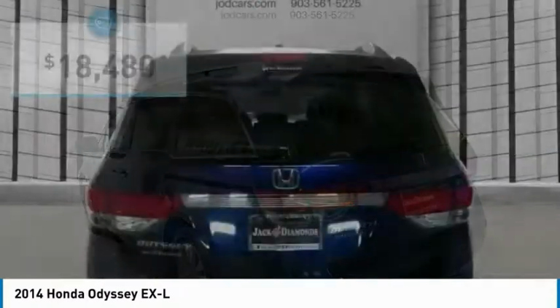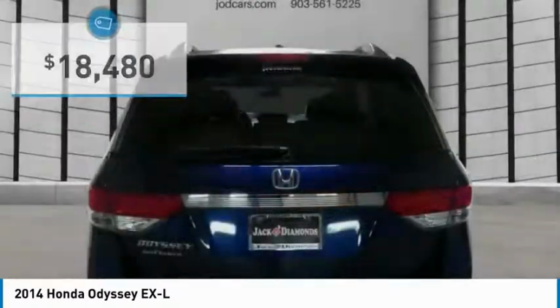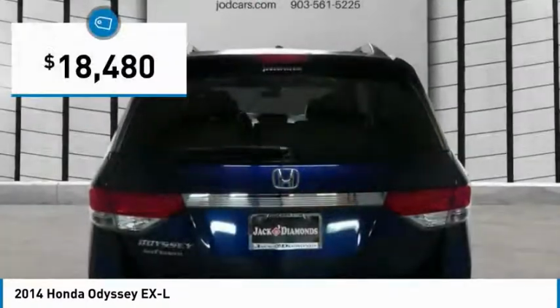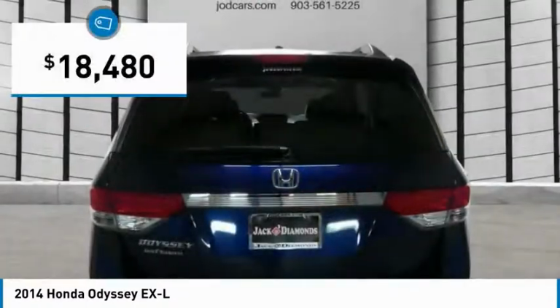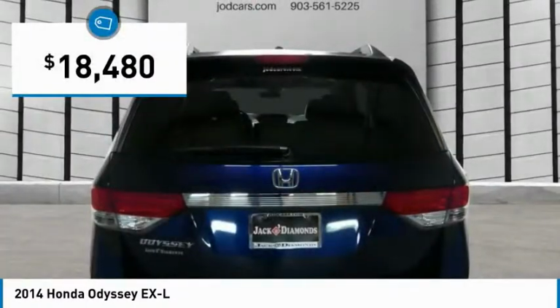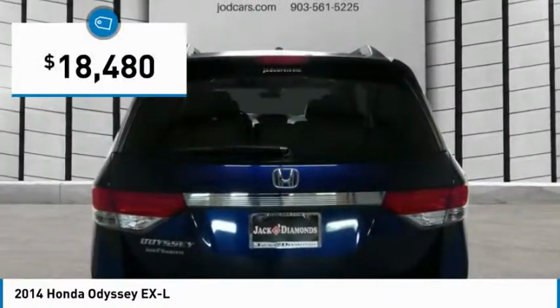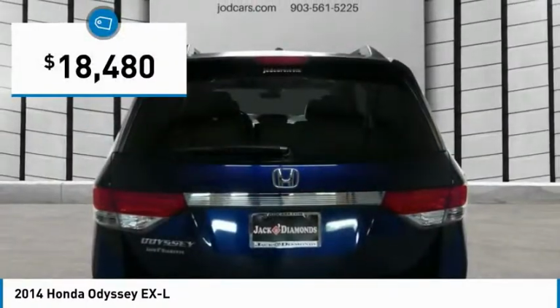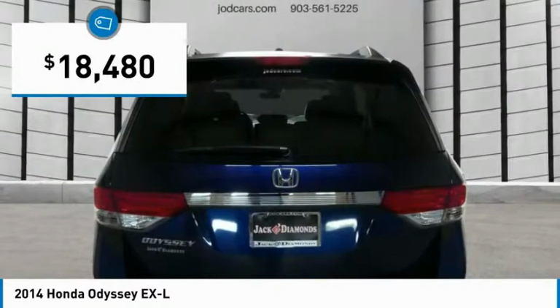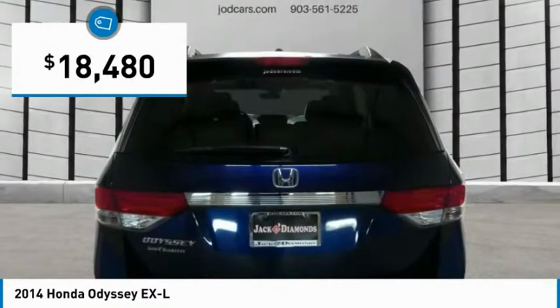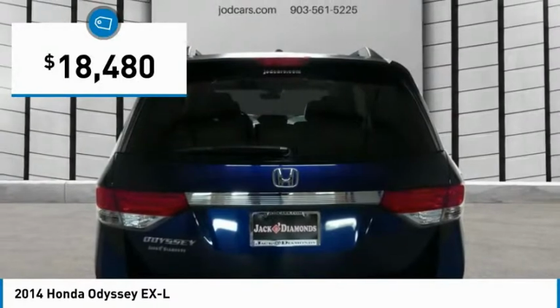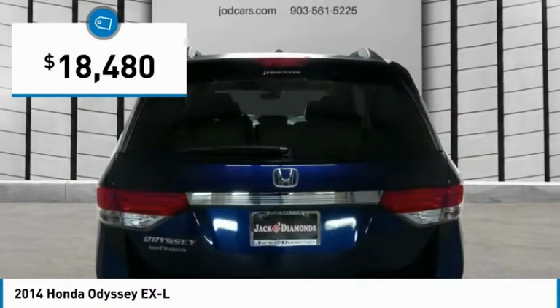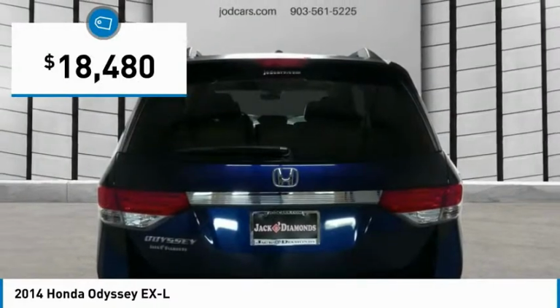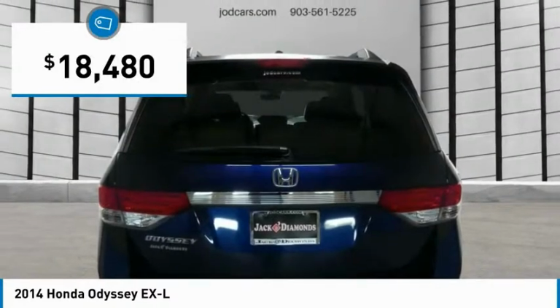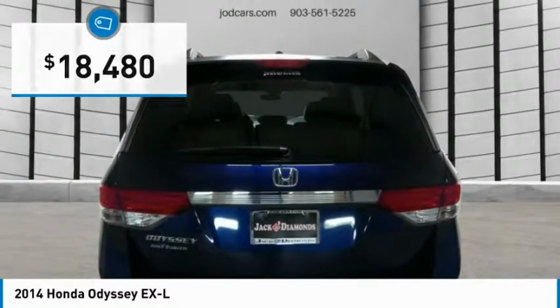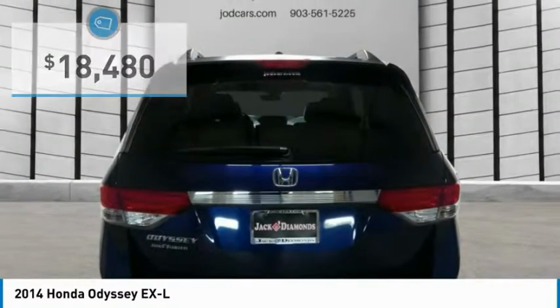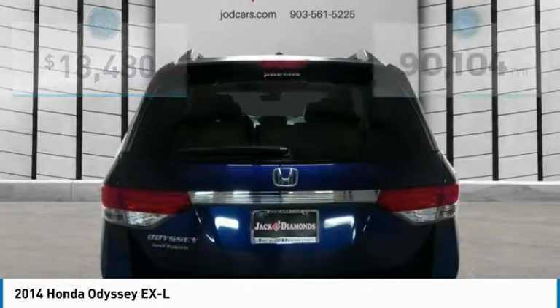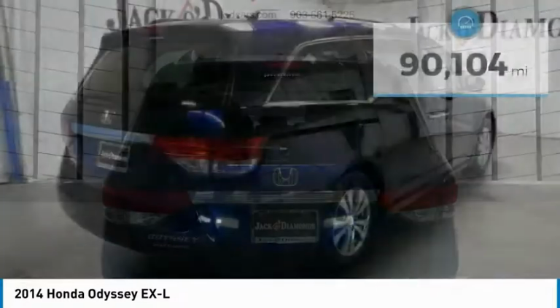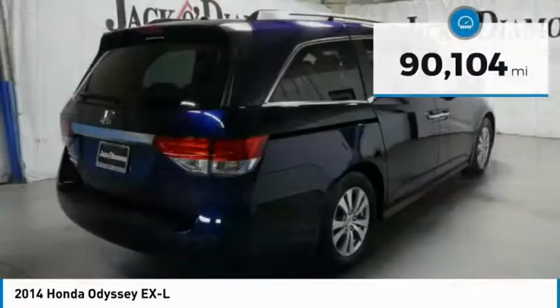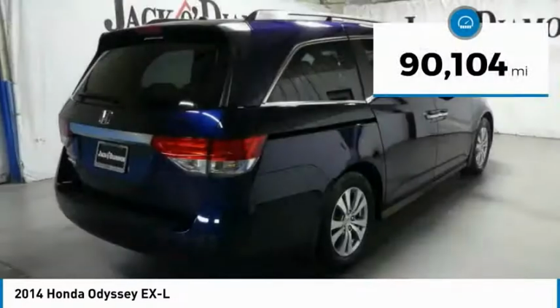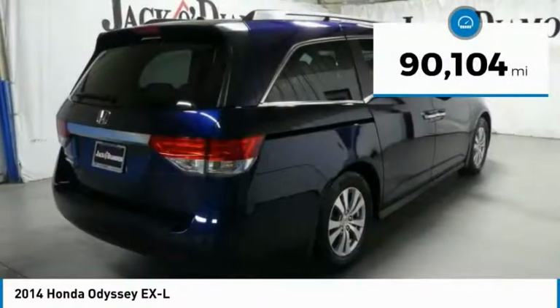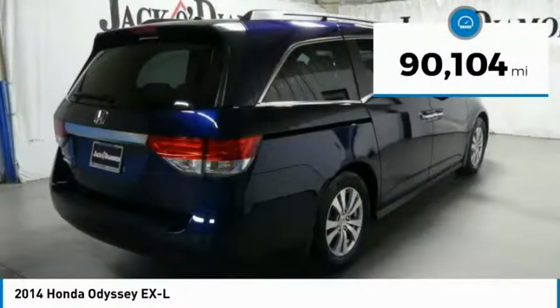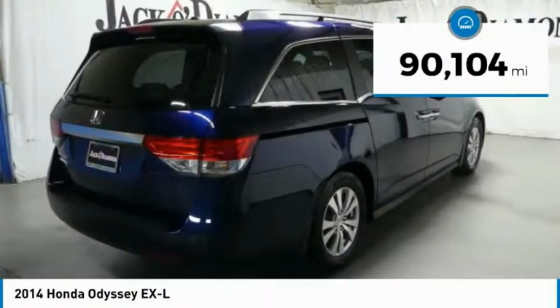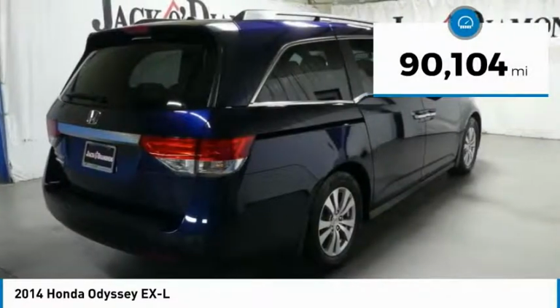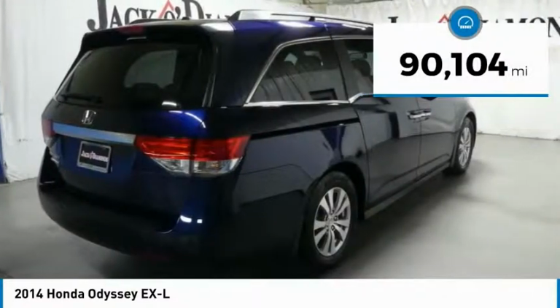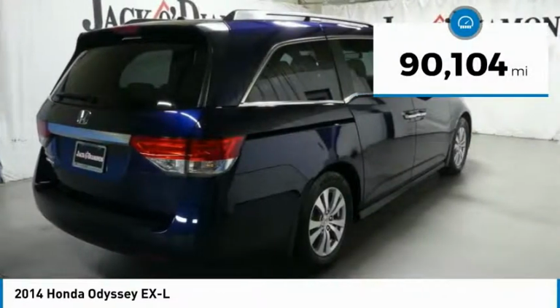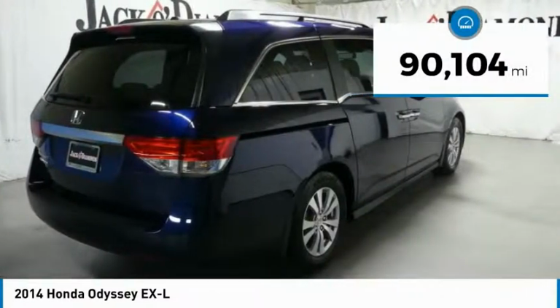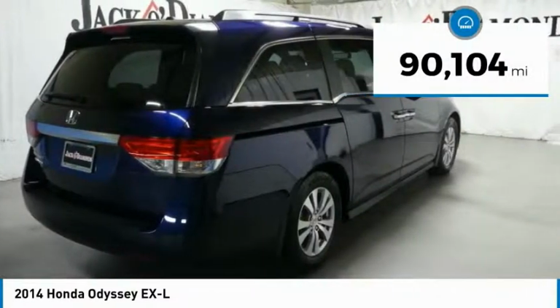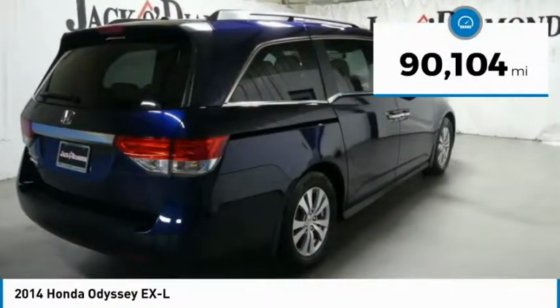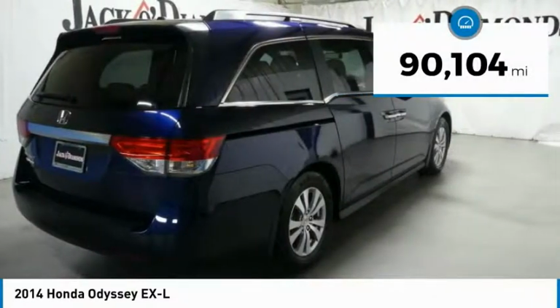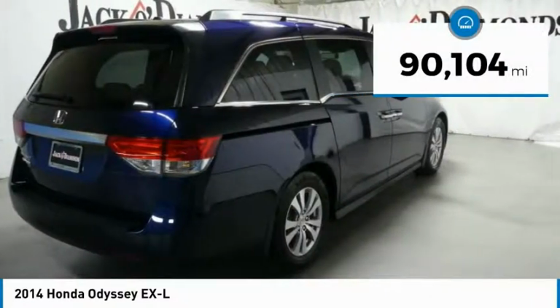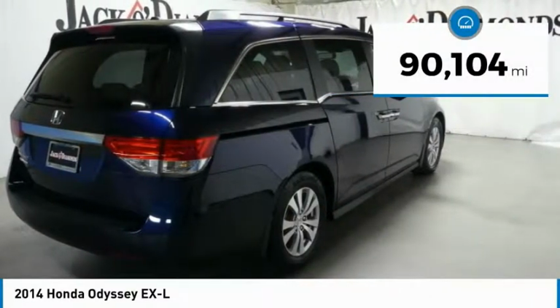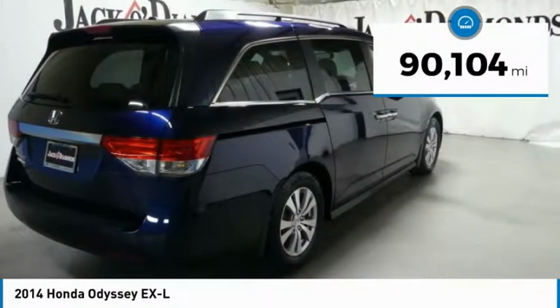And is priced below $20,000. This vehicle has less than 95,000 miles.